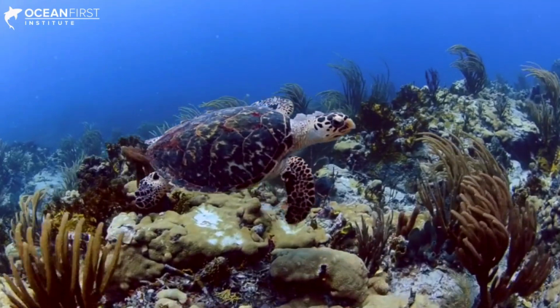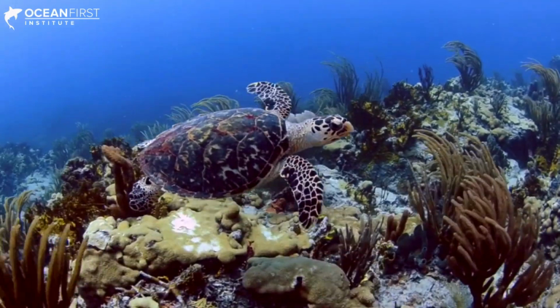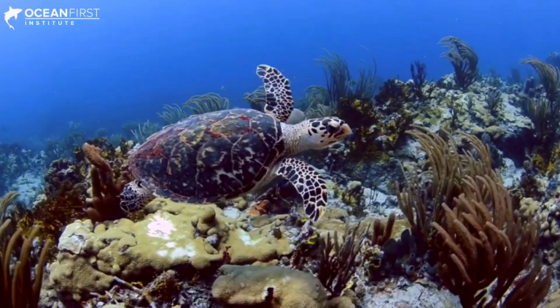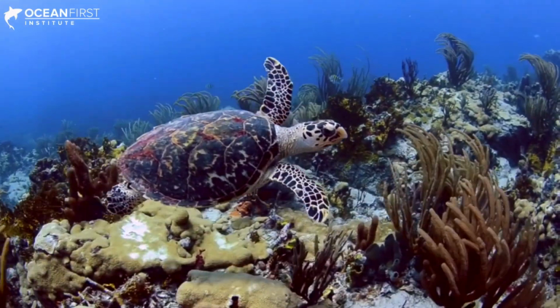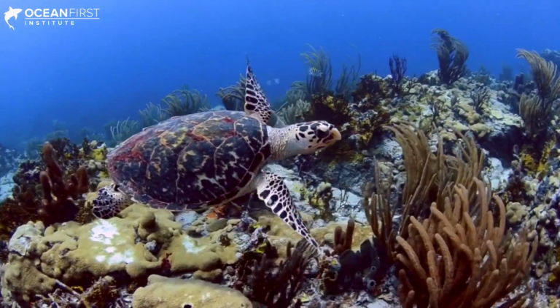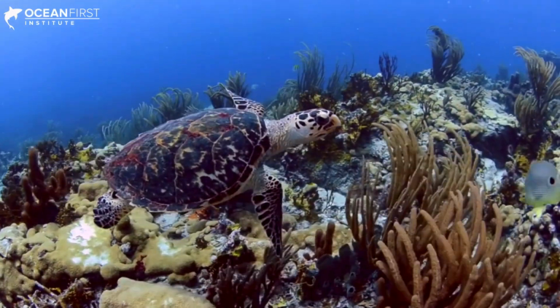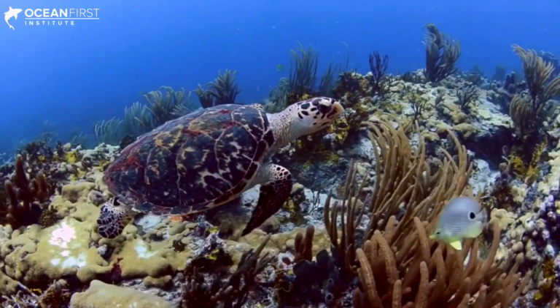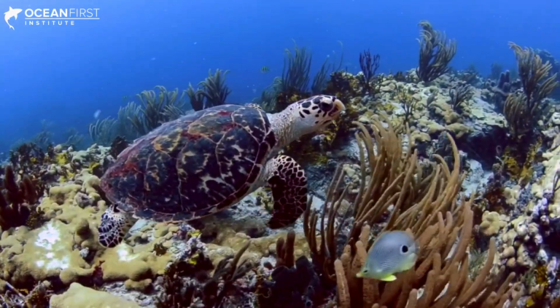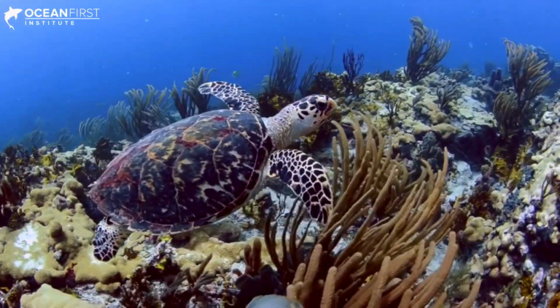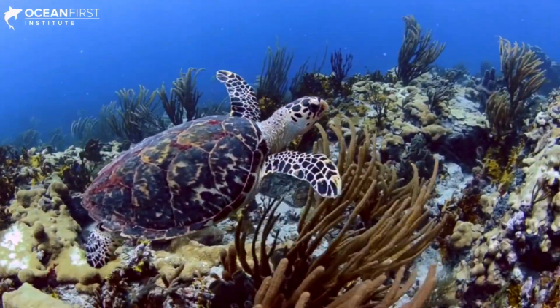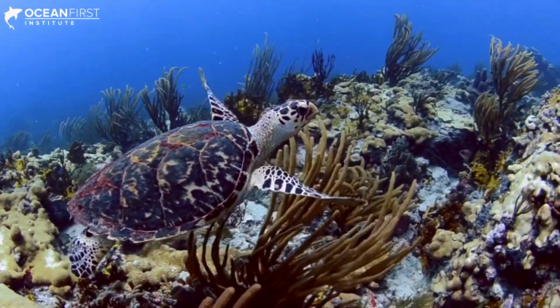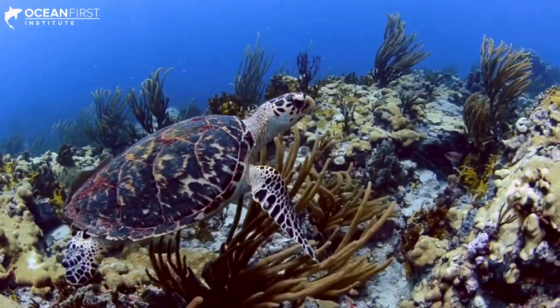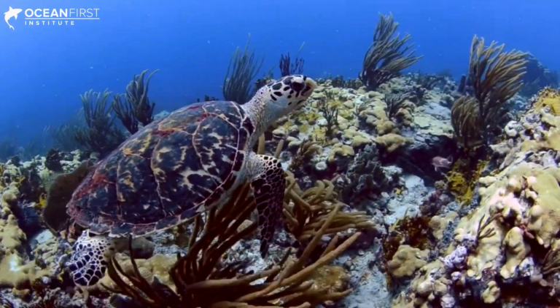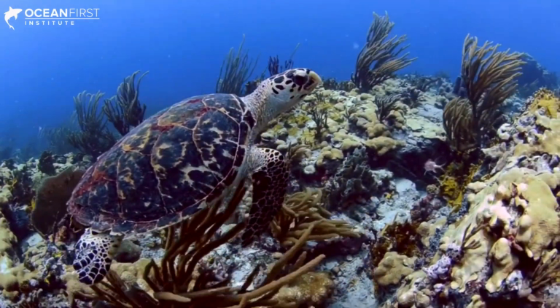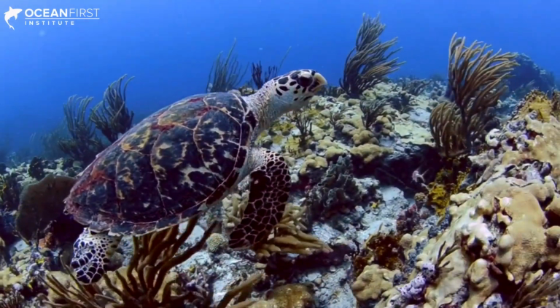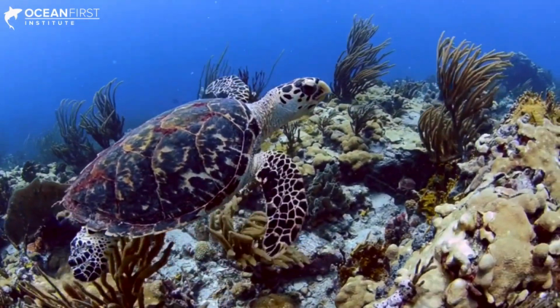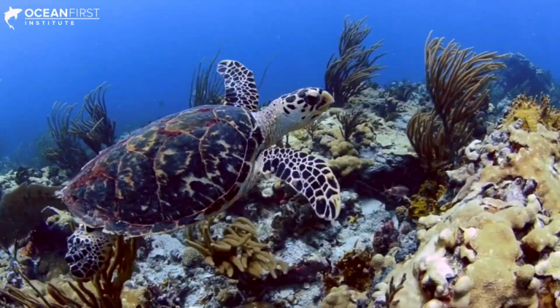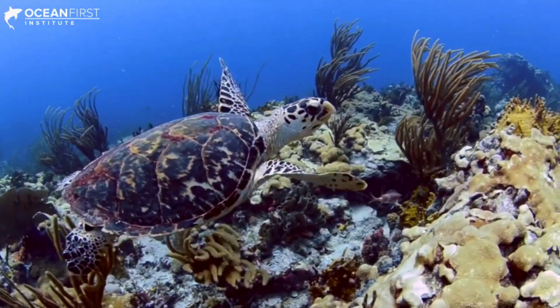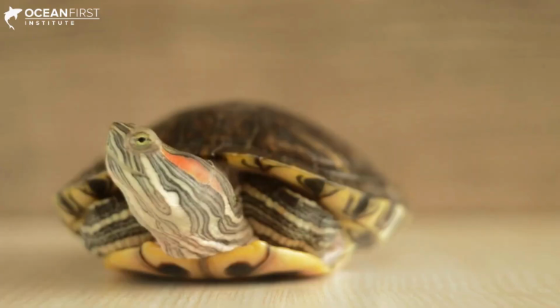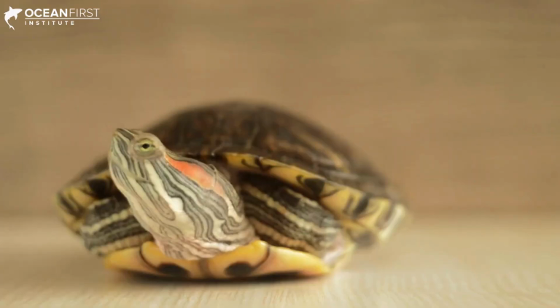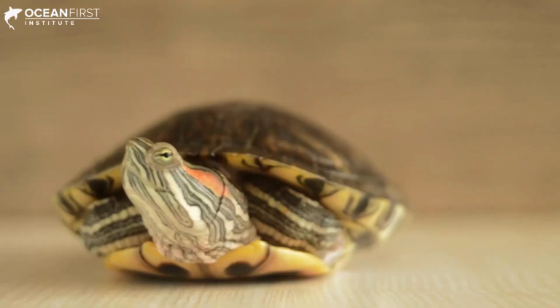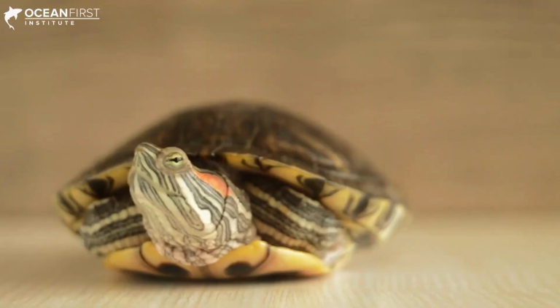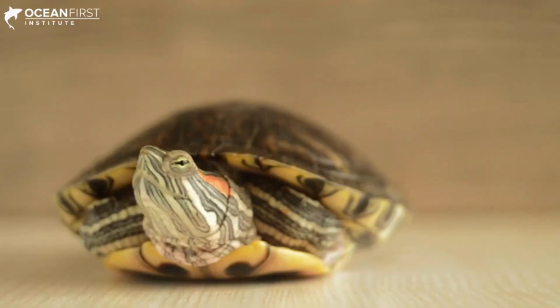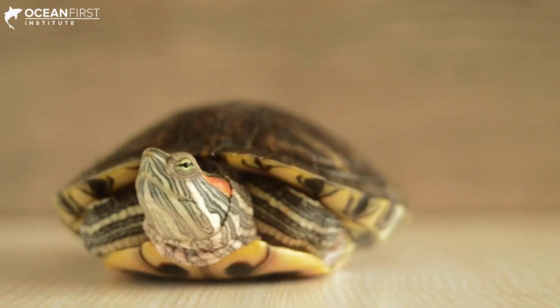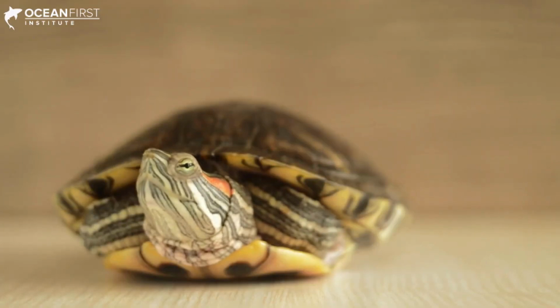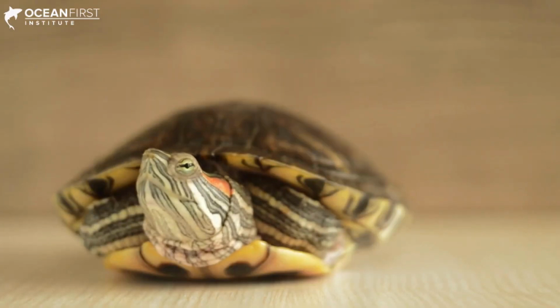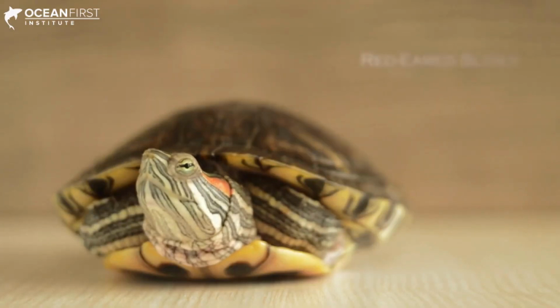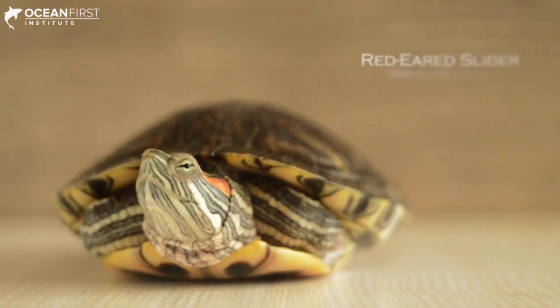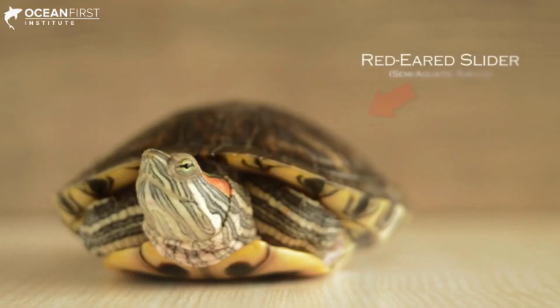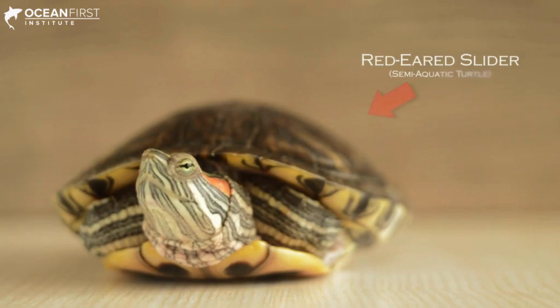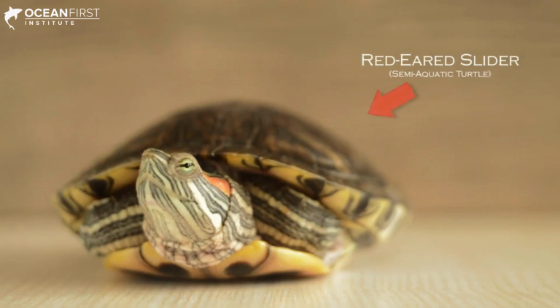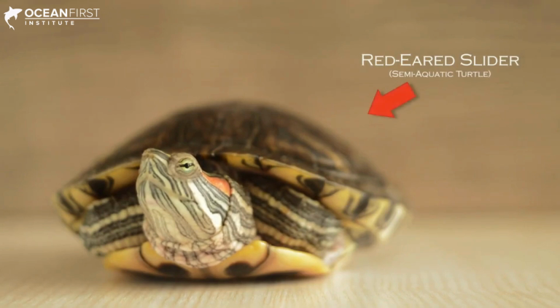And unlike other turtles, sea turtles possess a reduced shell and as a result aren't able to pull their head inside.